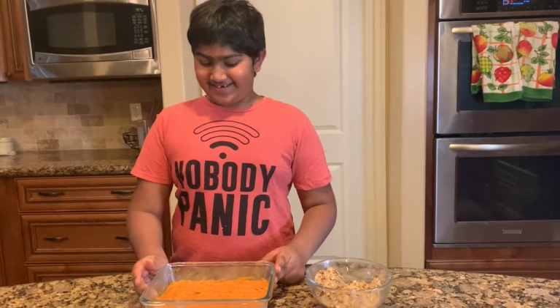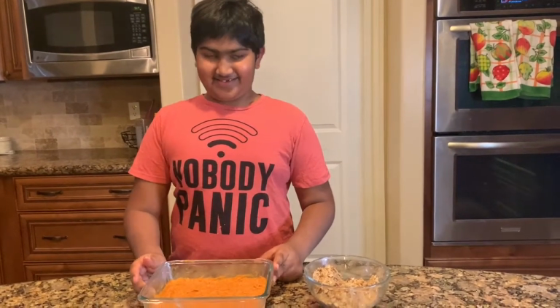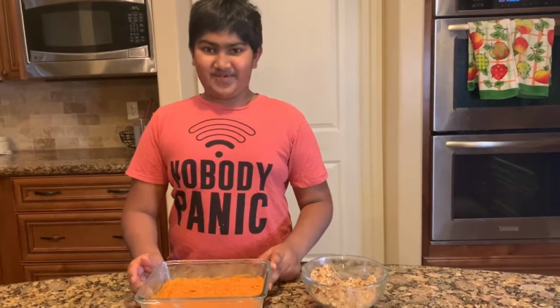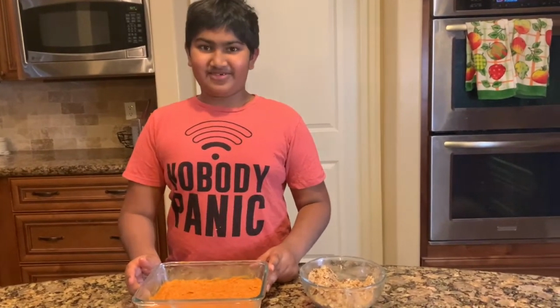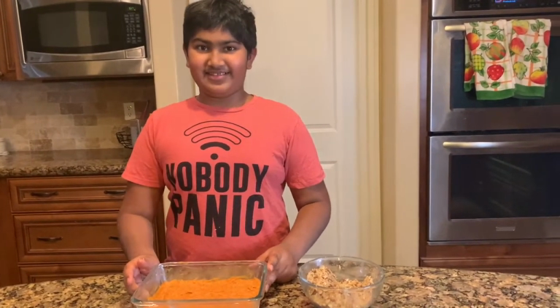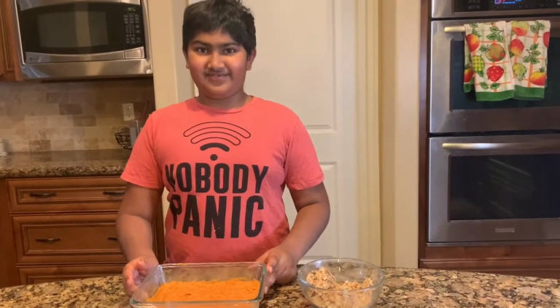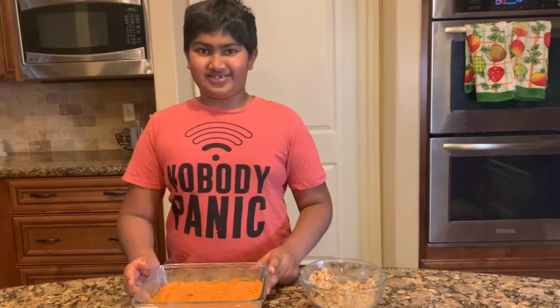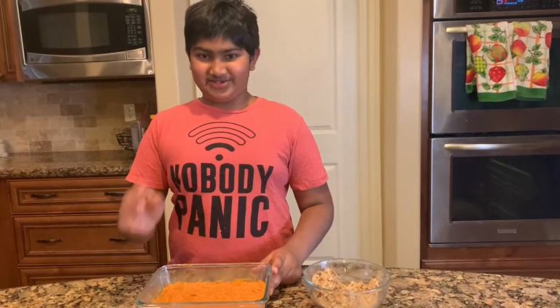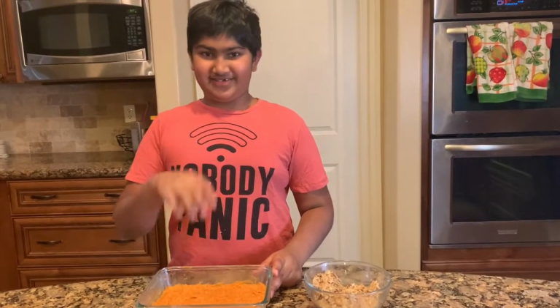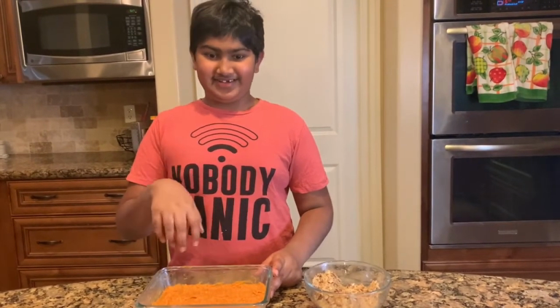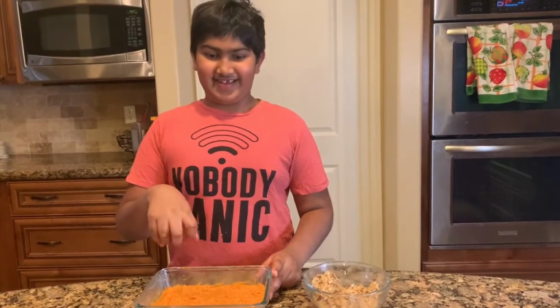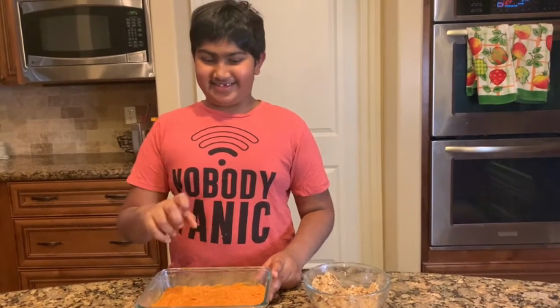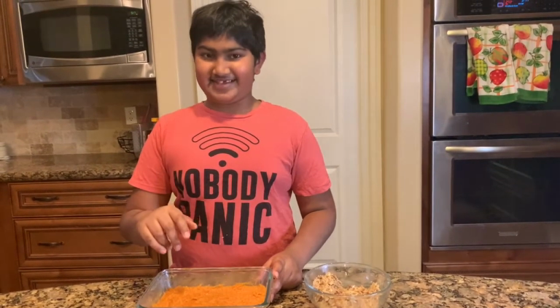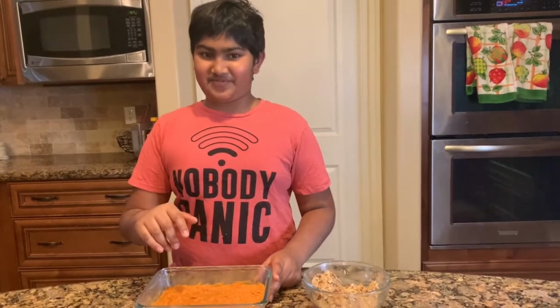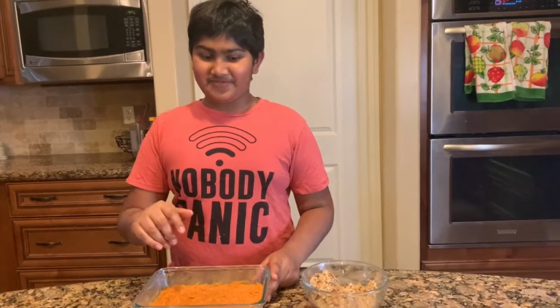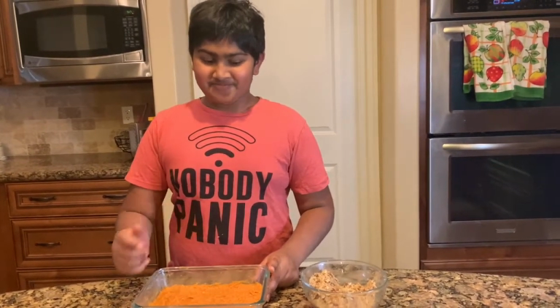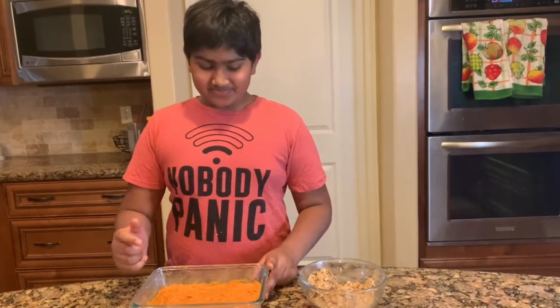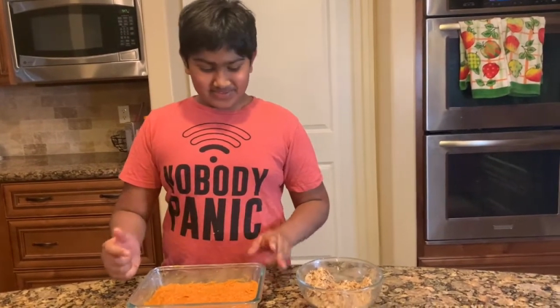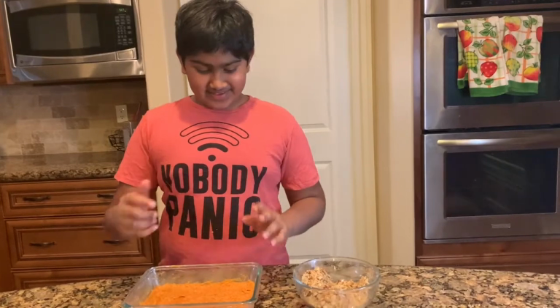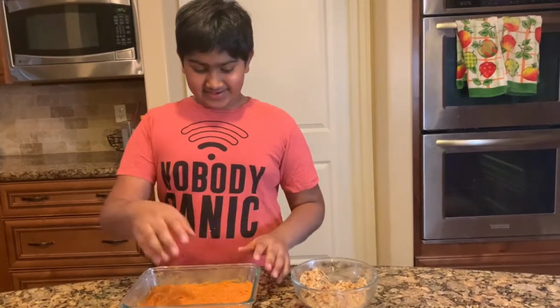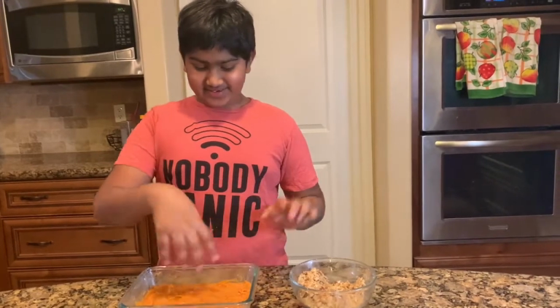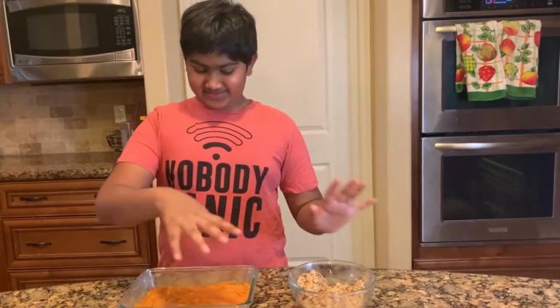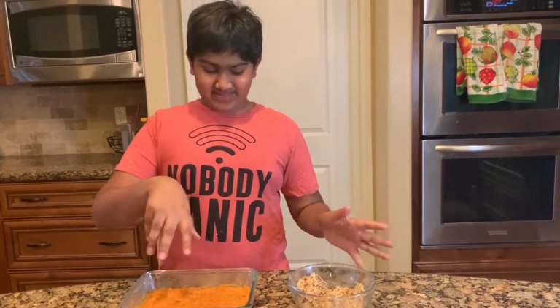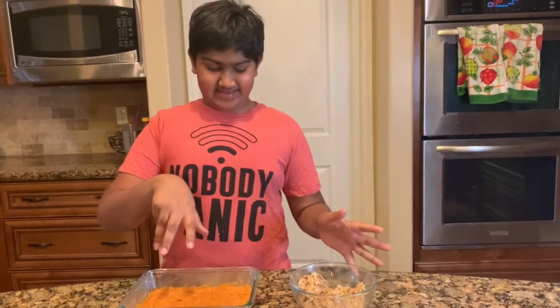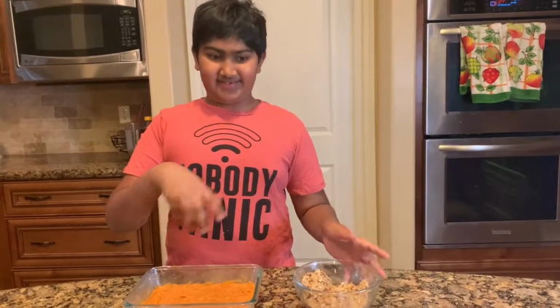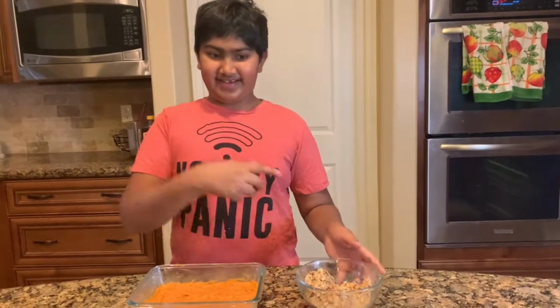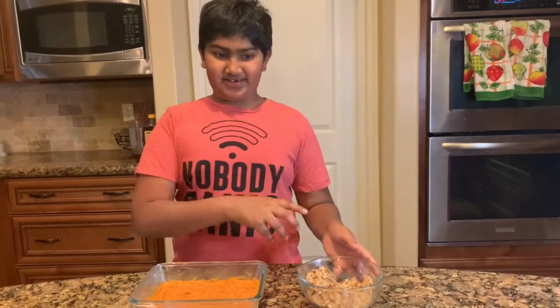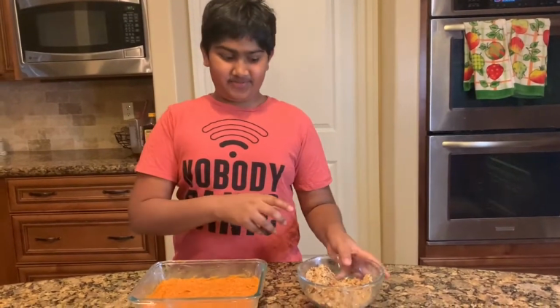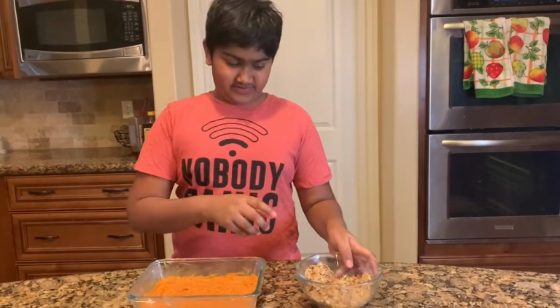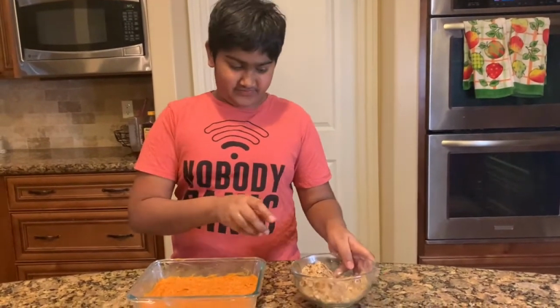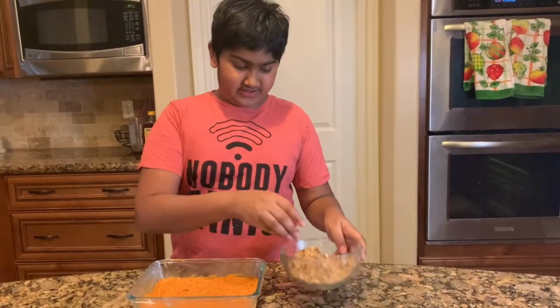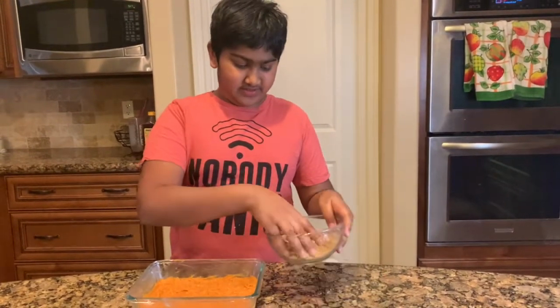It could be sweet potato pie in disguise. Pumpkin lovers, you should really try this recipe. Now that I've spread this out, I can top it off with the crumble.